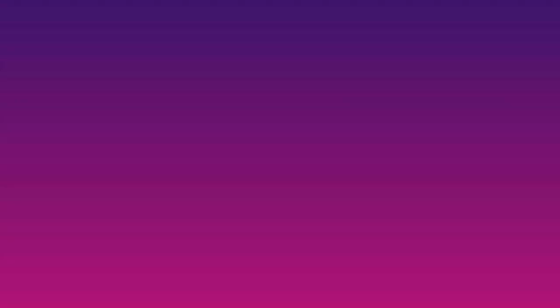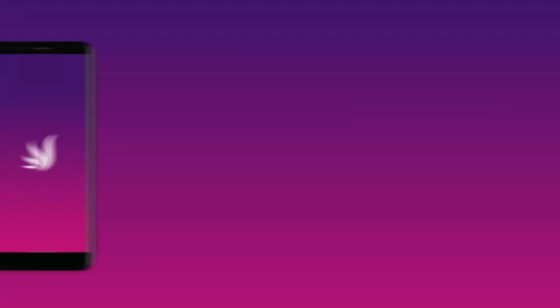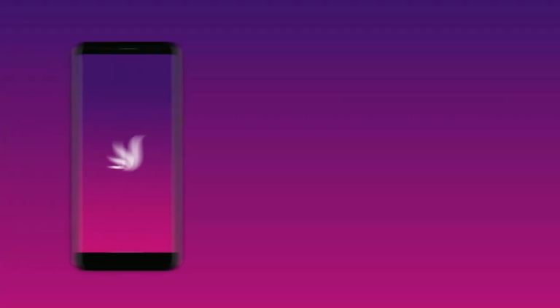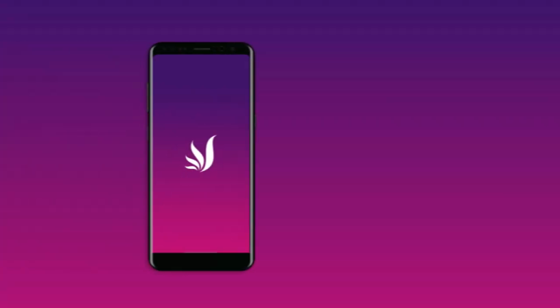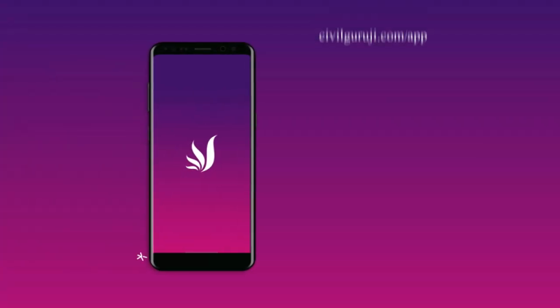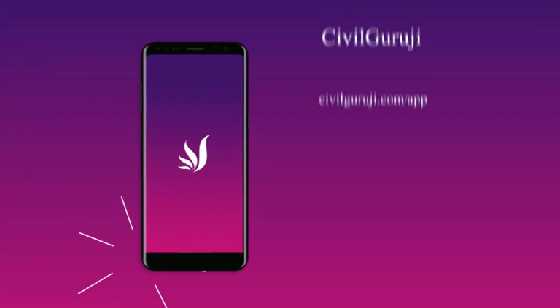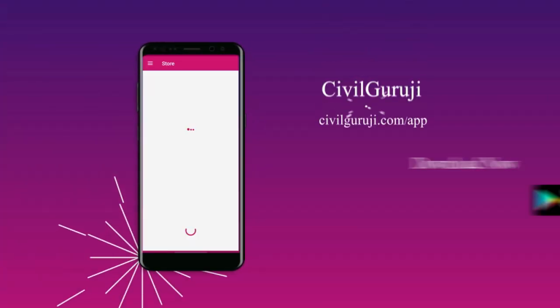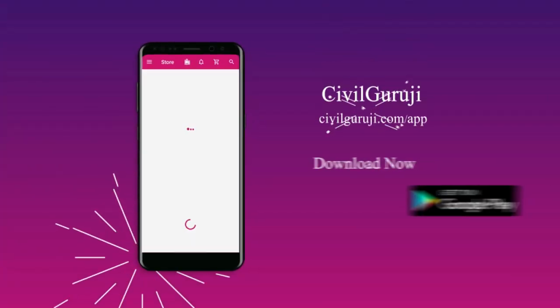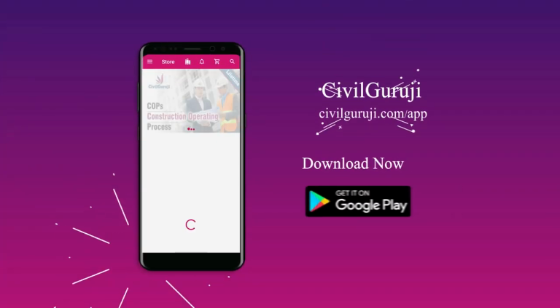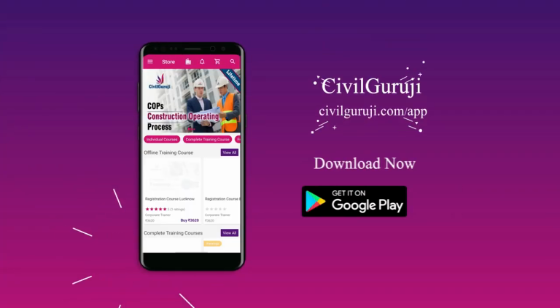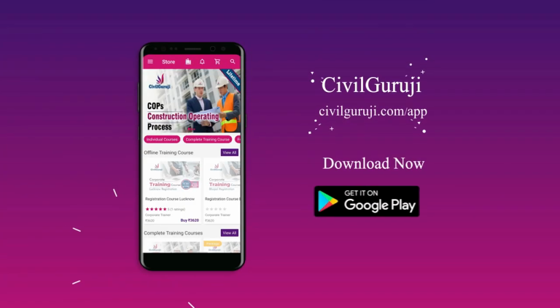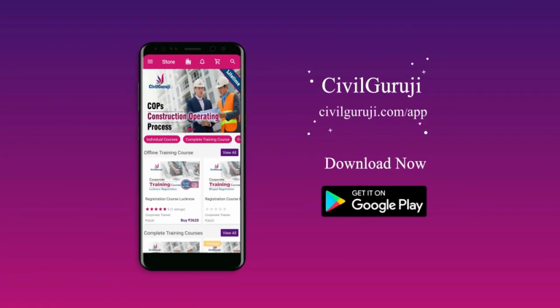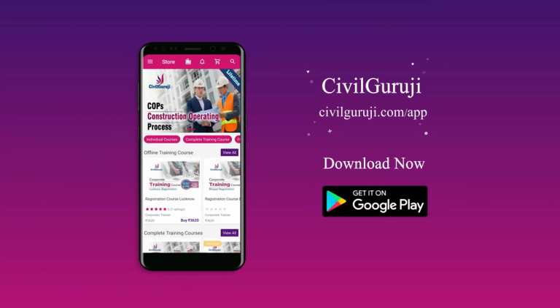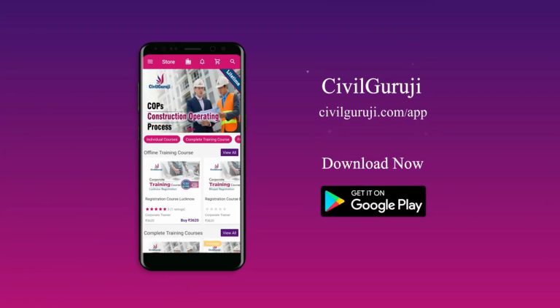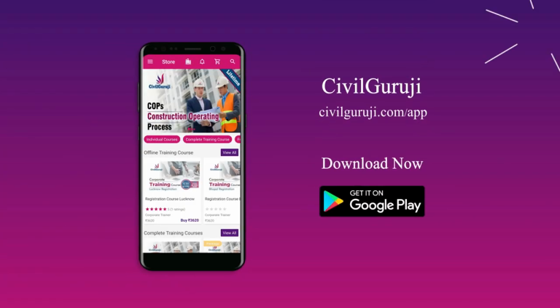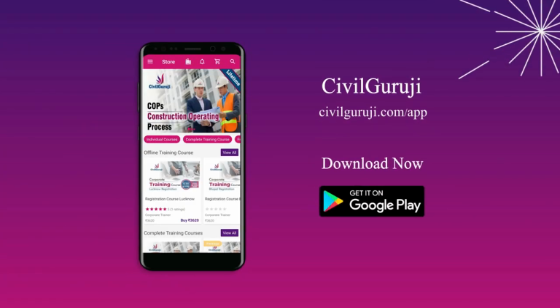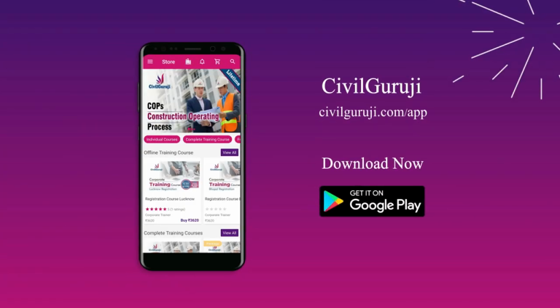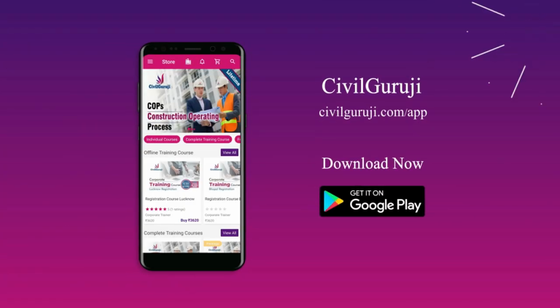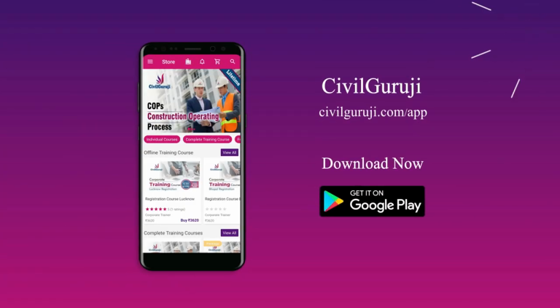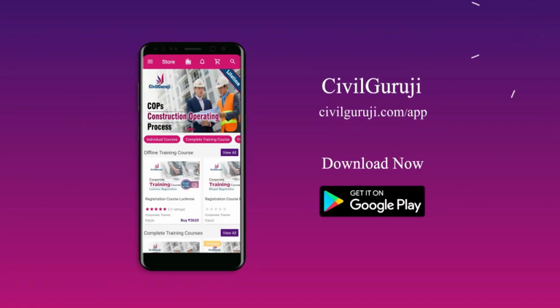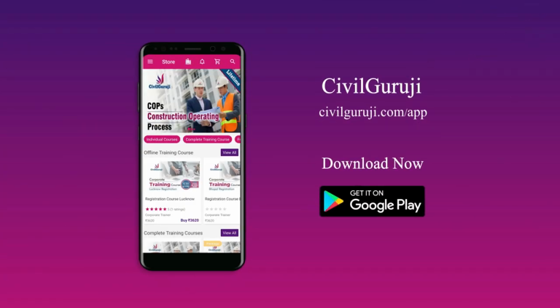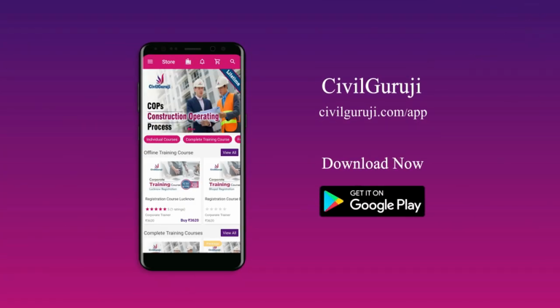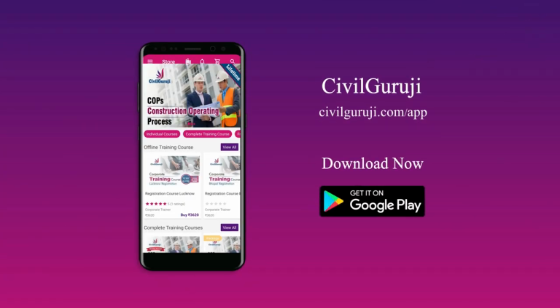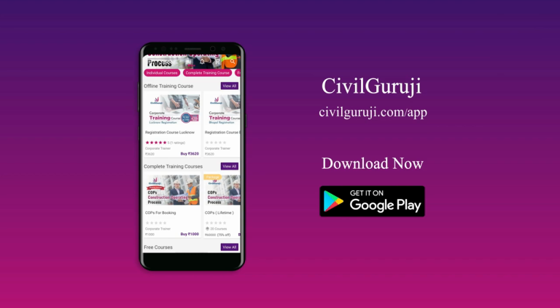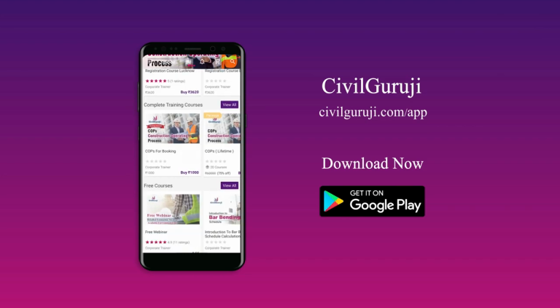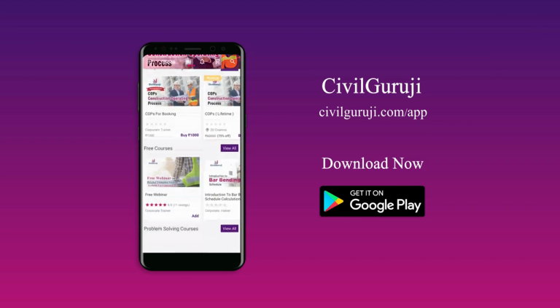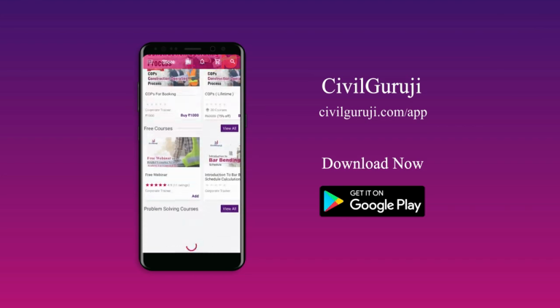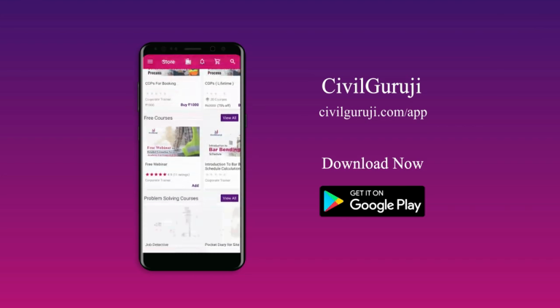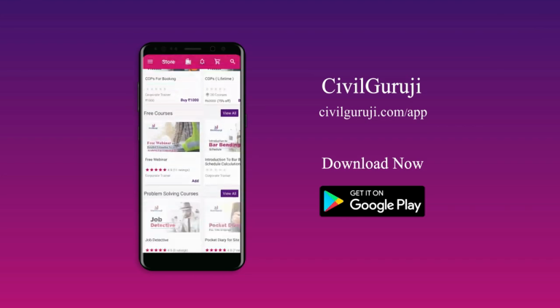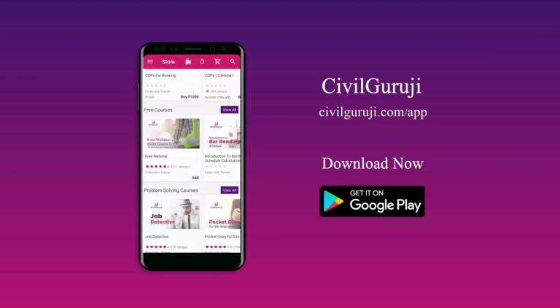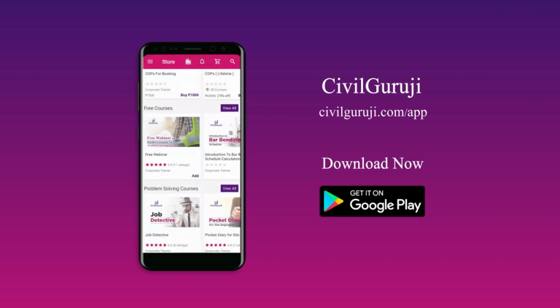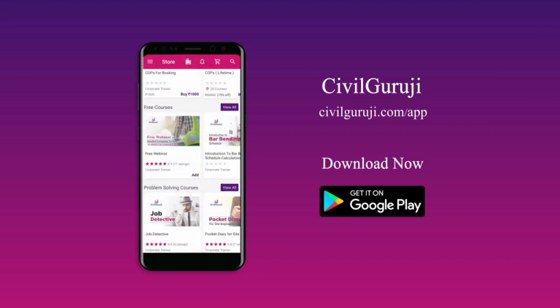Civil Guru Ji app is available on the Google Play Store — download now.